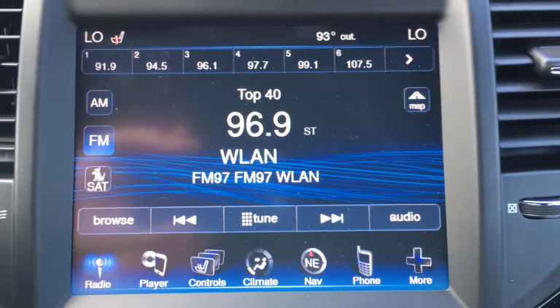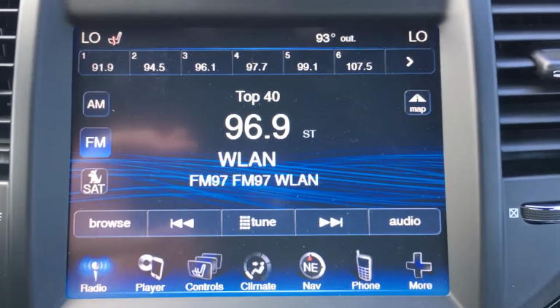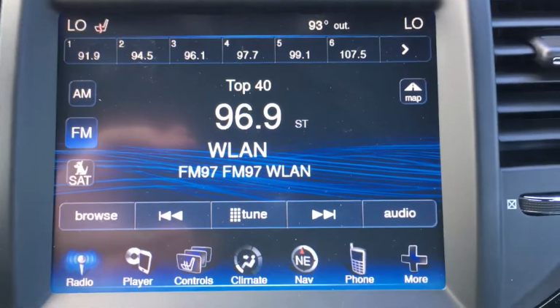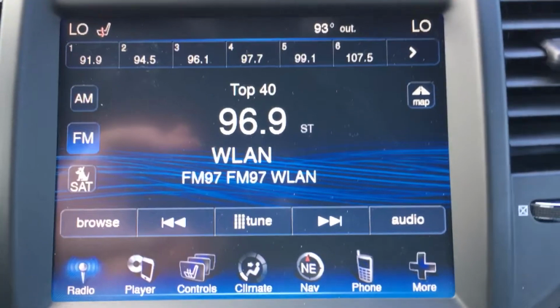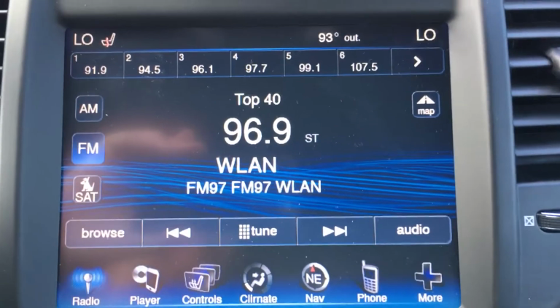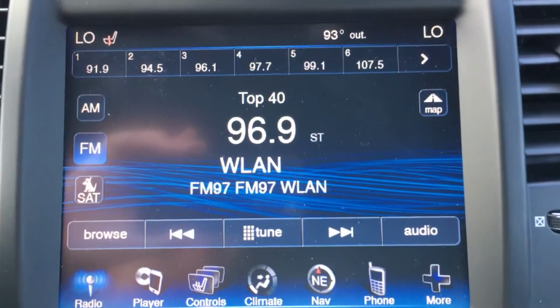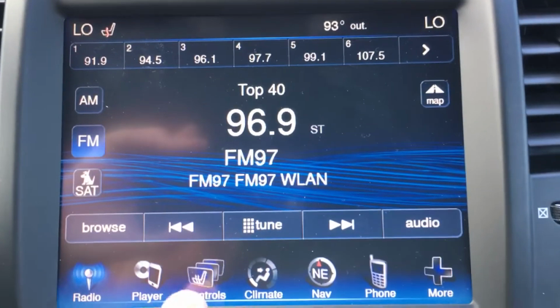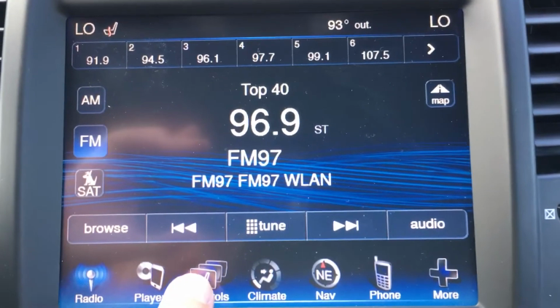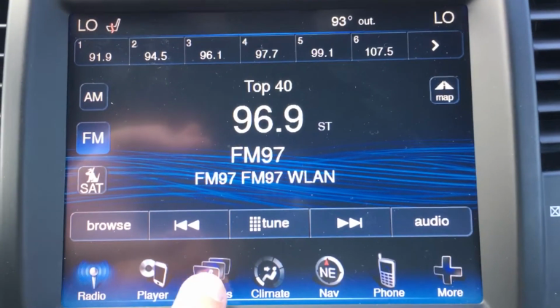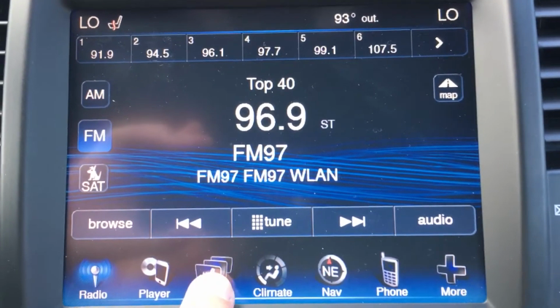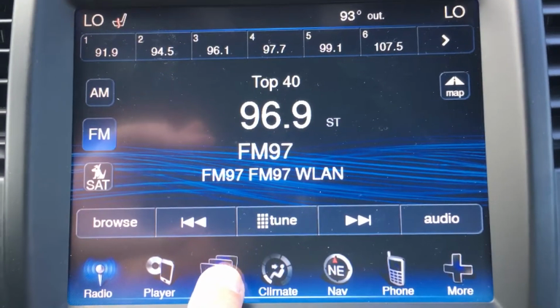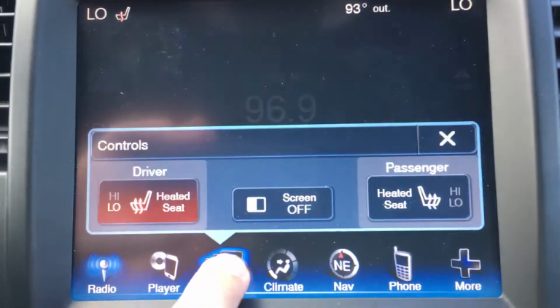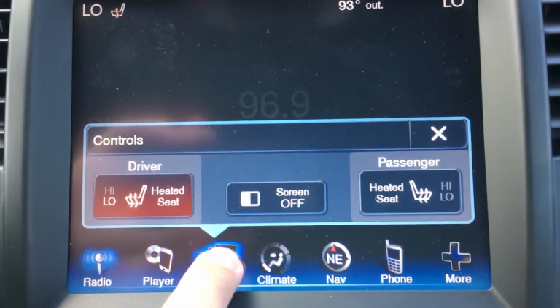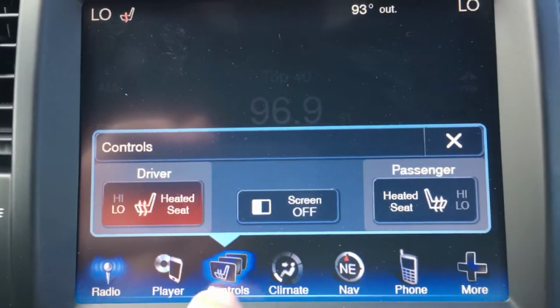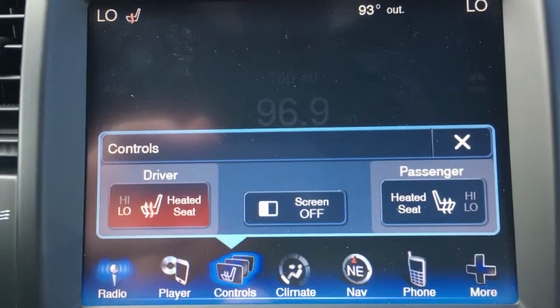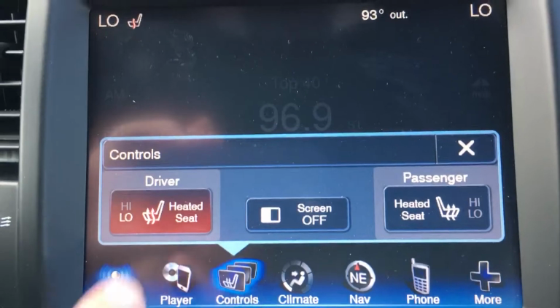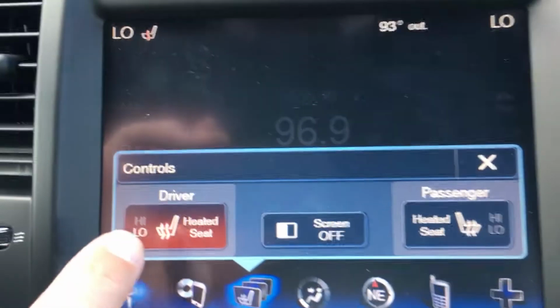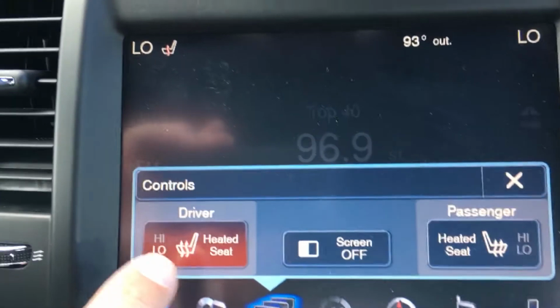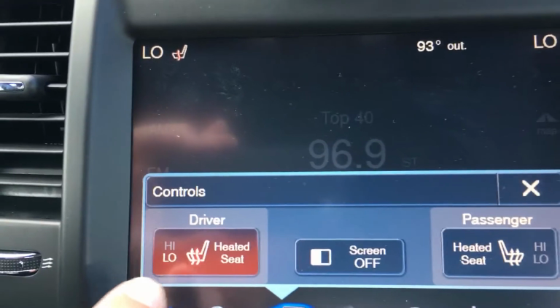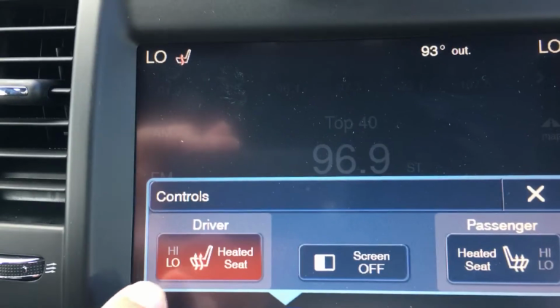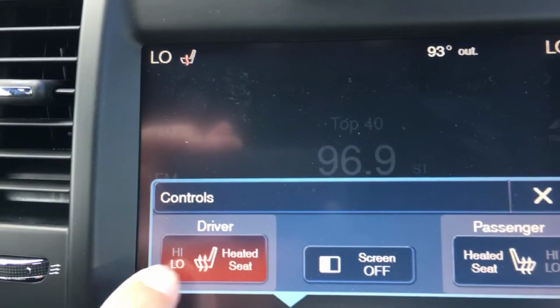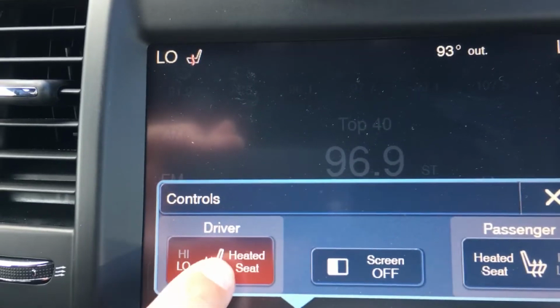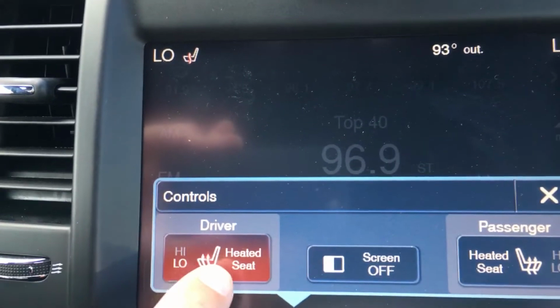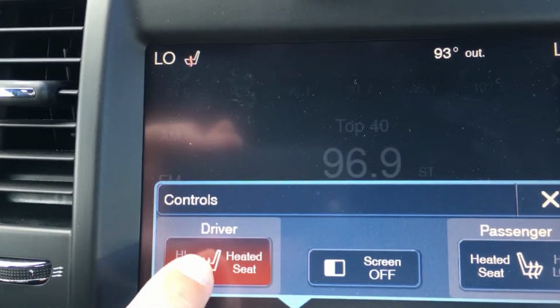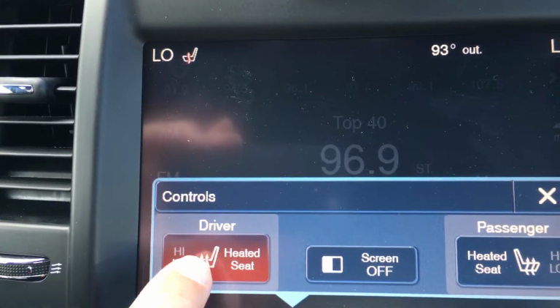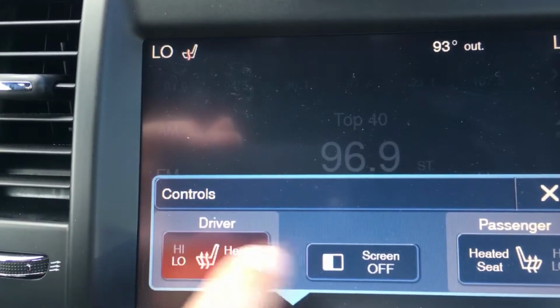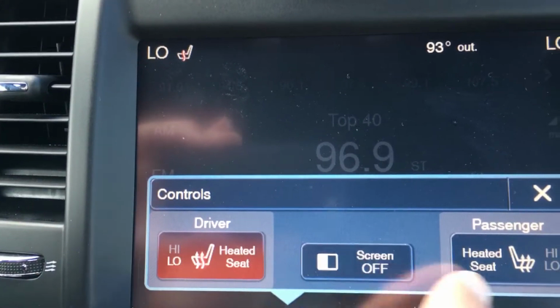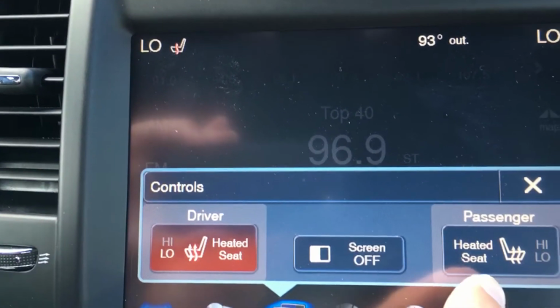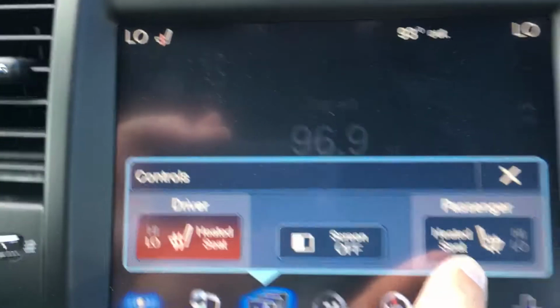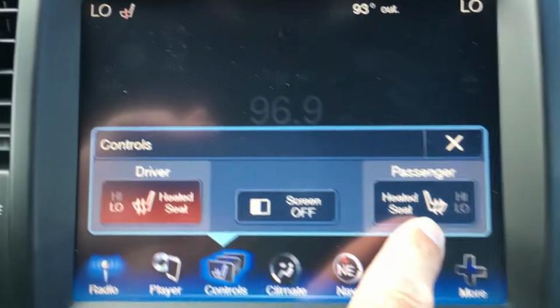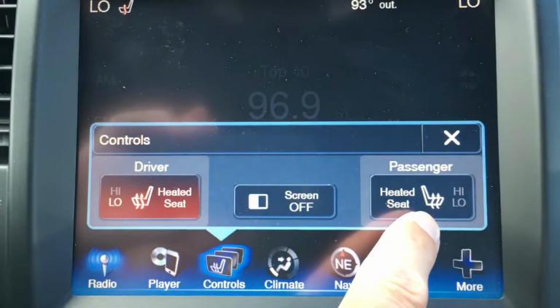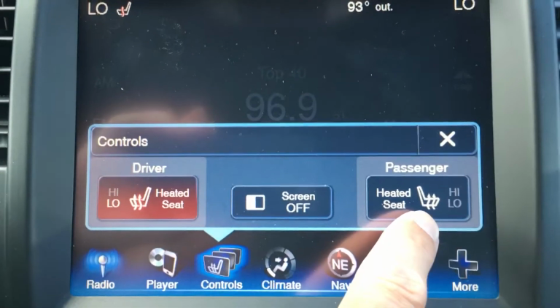To turn the heated seats on, you simply push the controls button, and then you can see the heated seat button for the driver's side and passenger side.